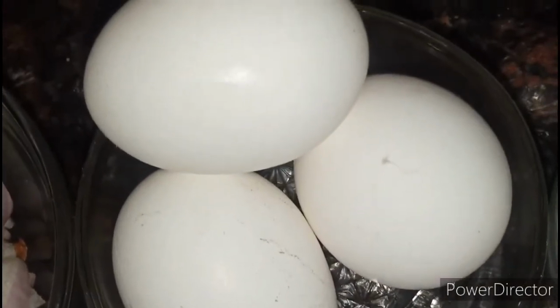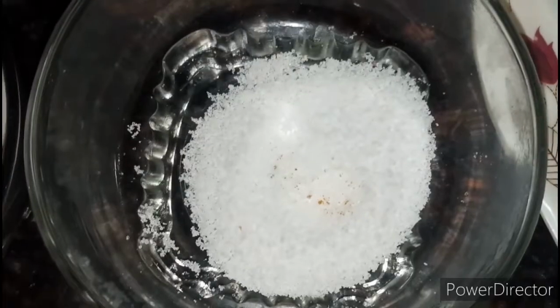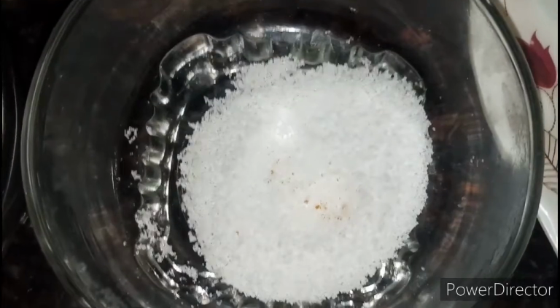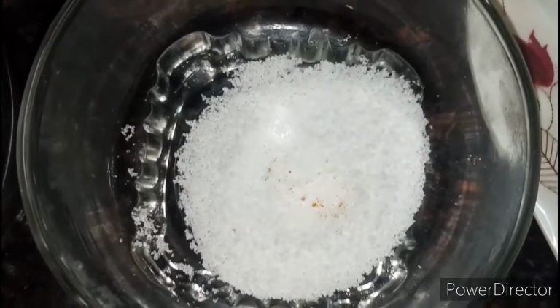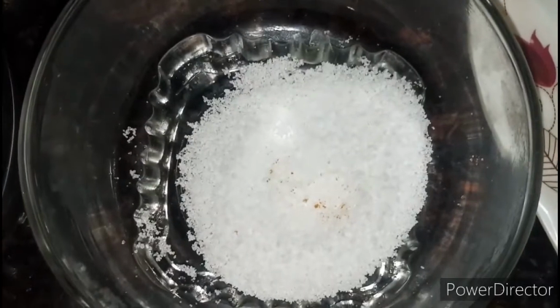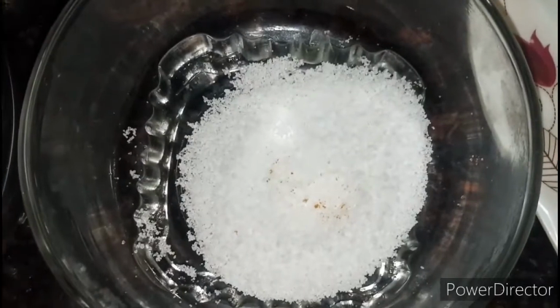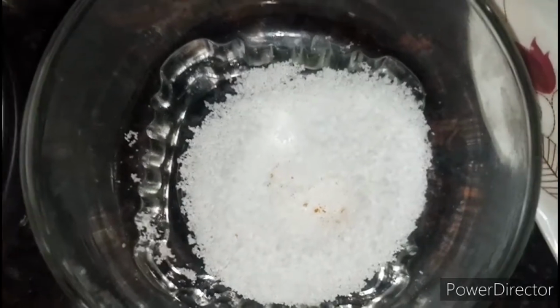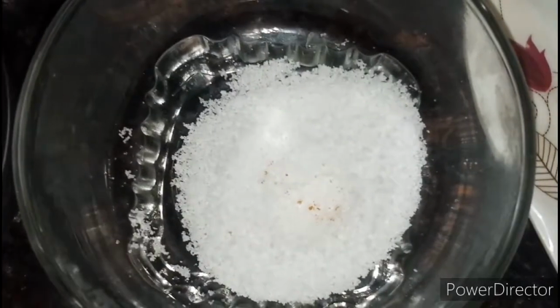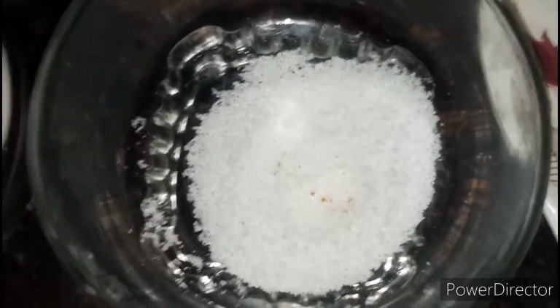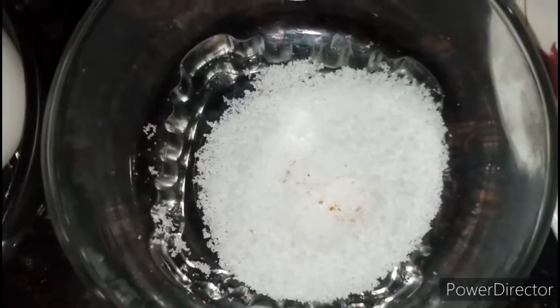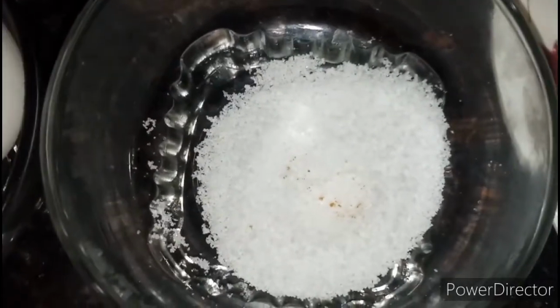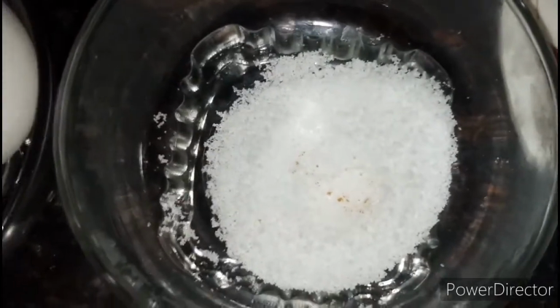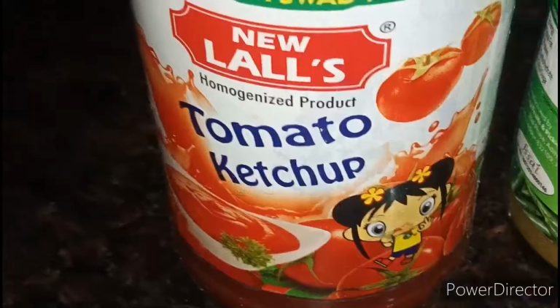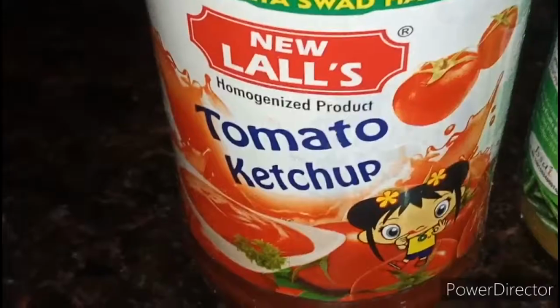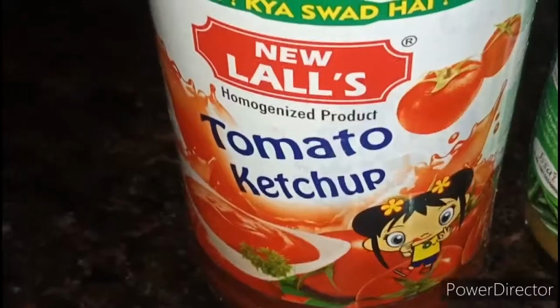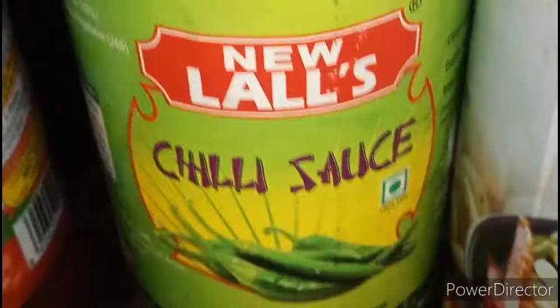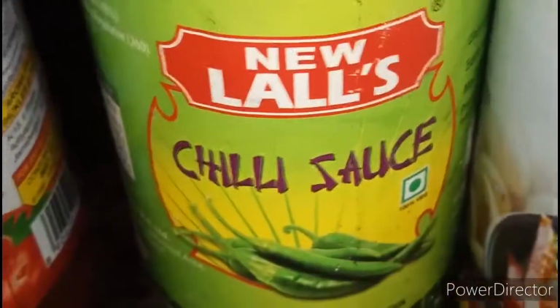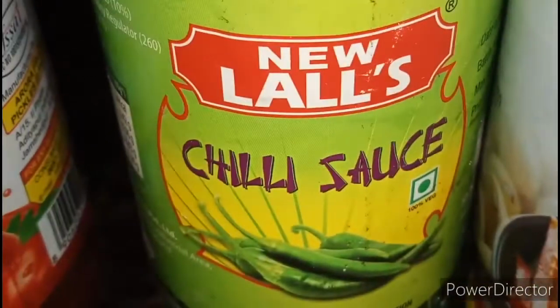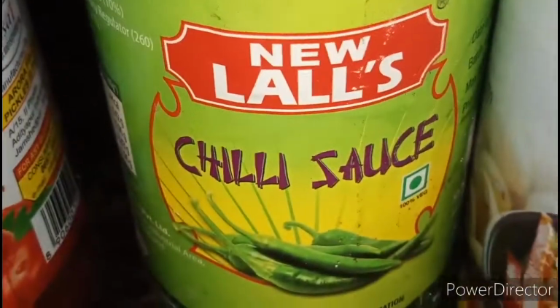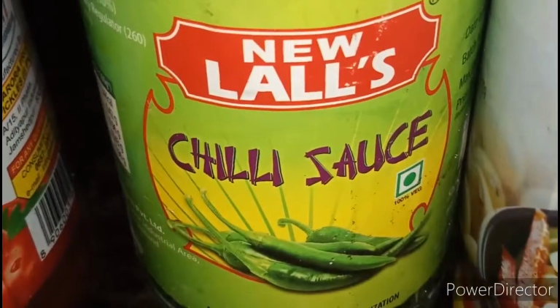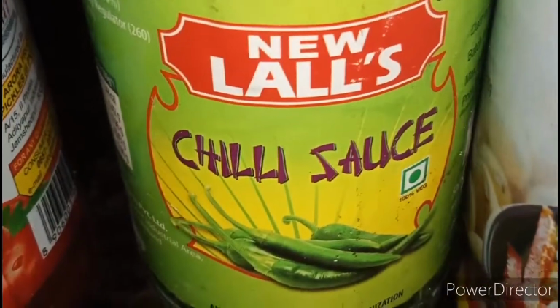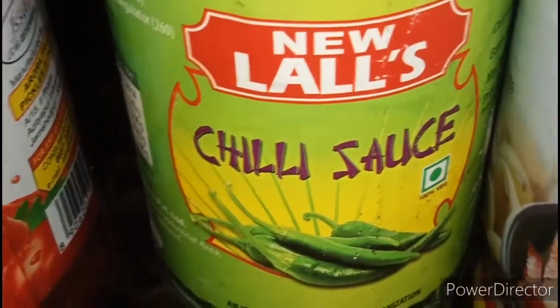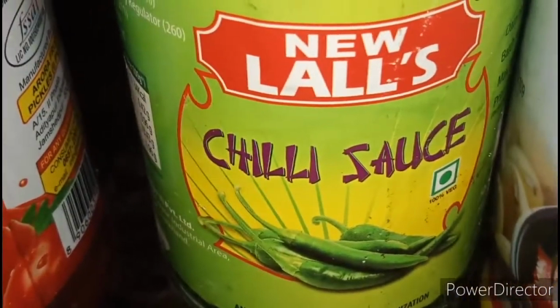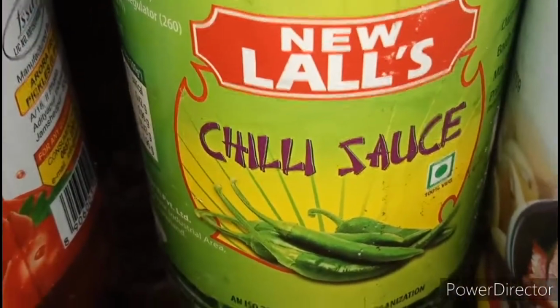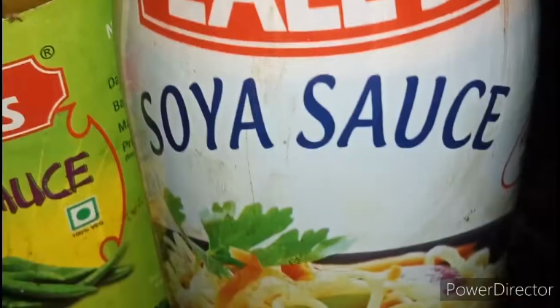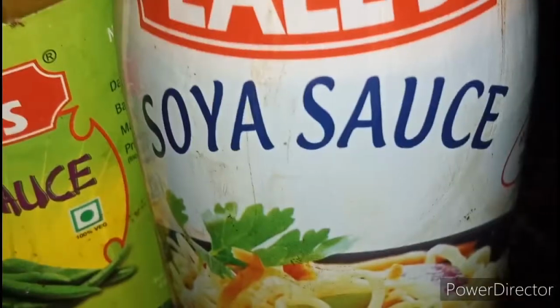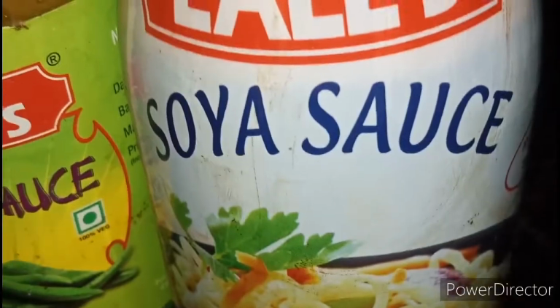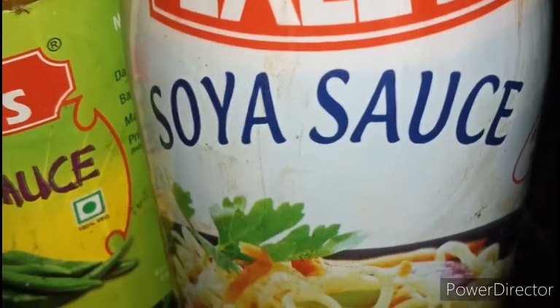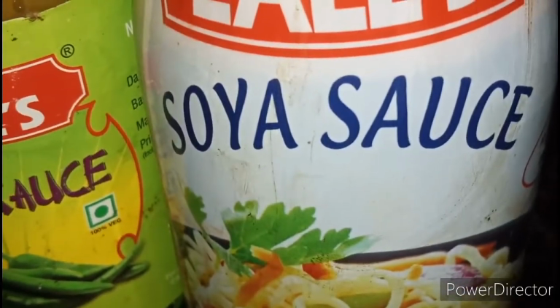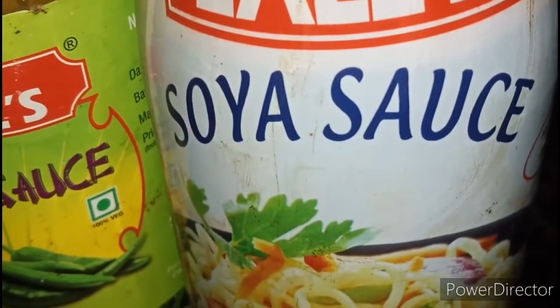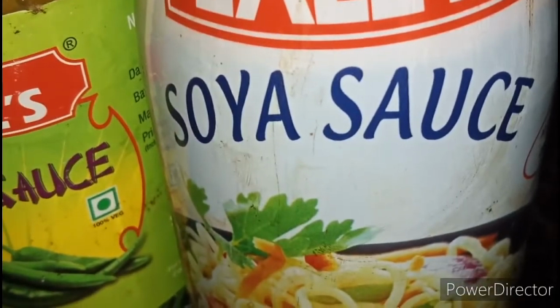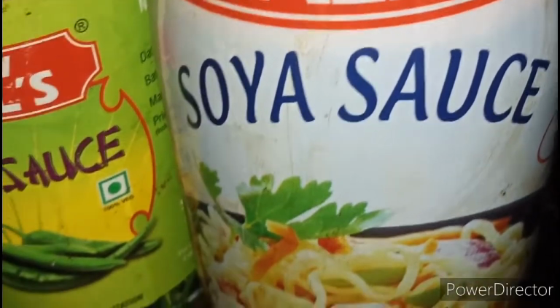Namak swad anusaar (salt to taste), tomato ketchup, chili sauce, and soya sauce.